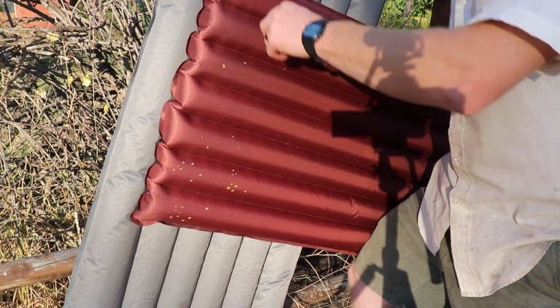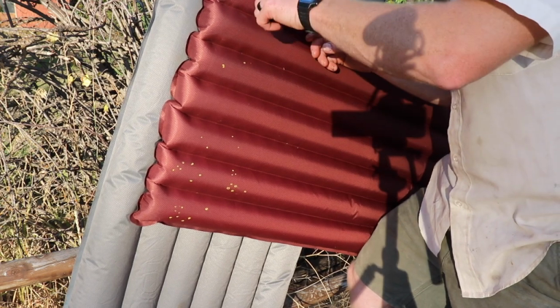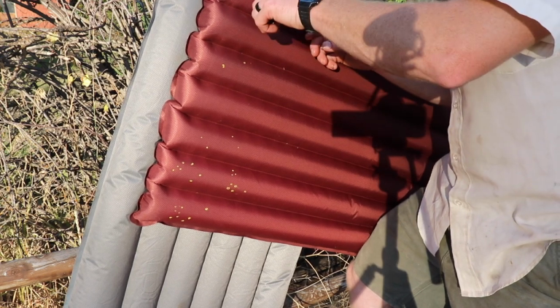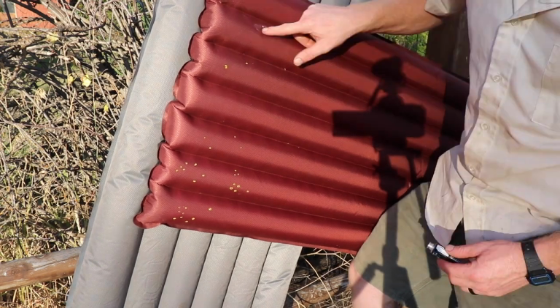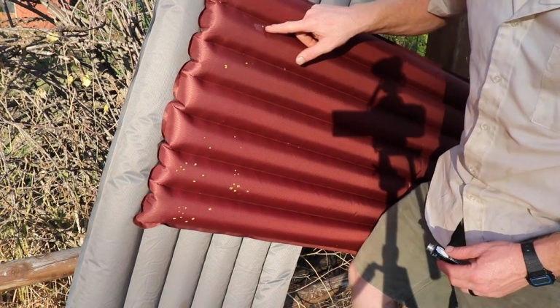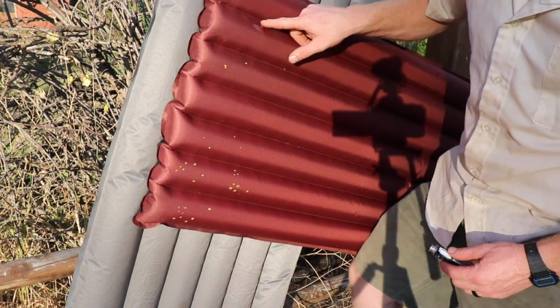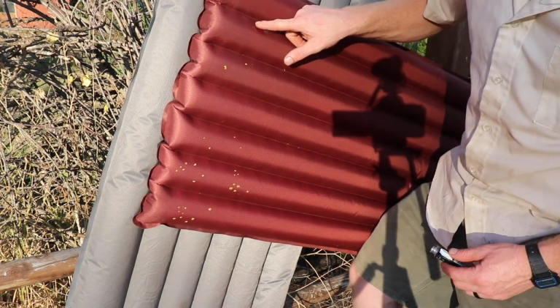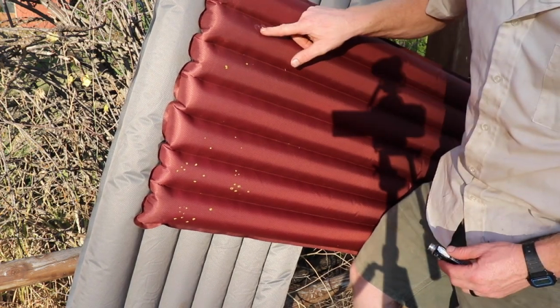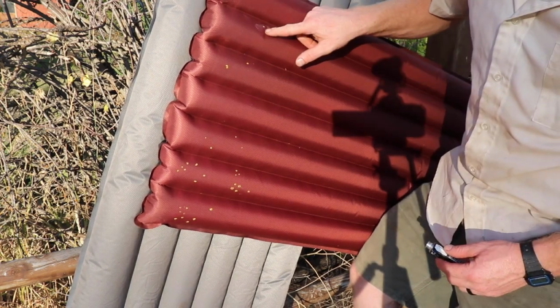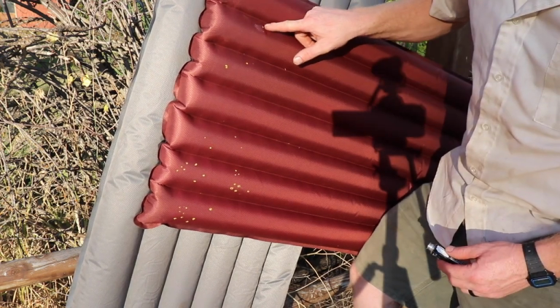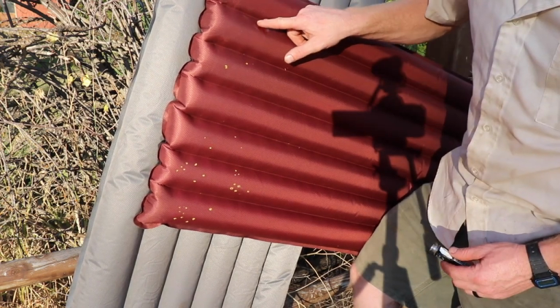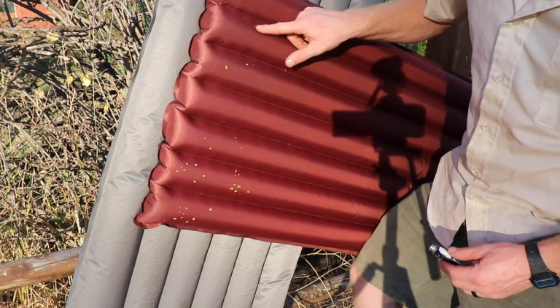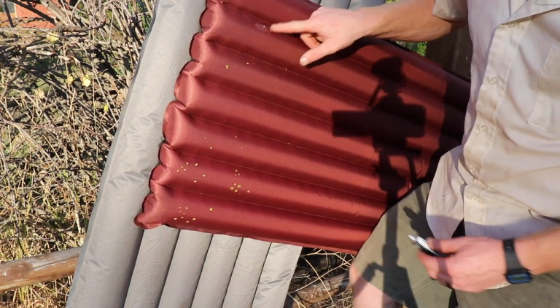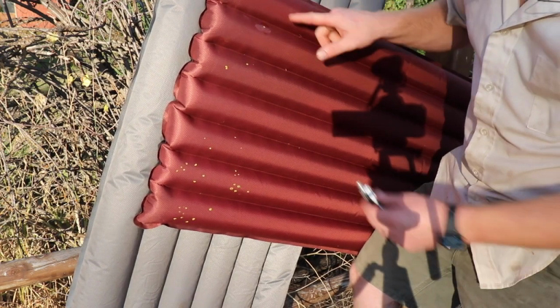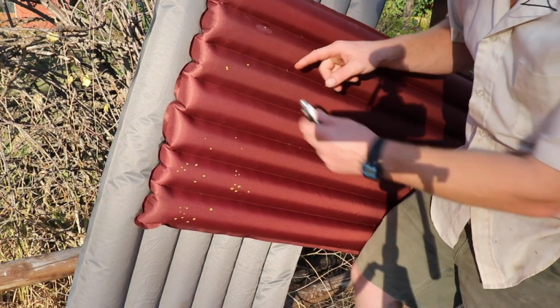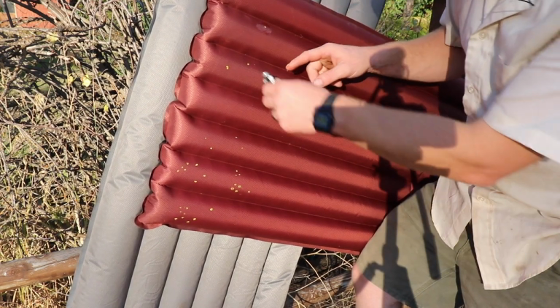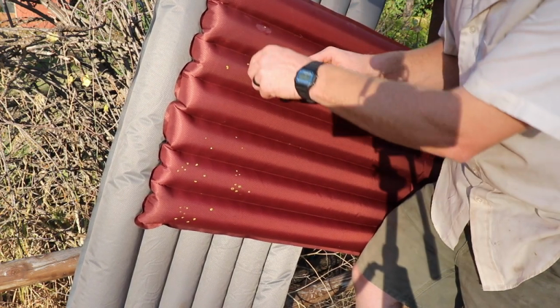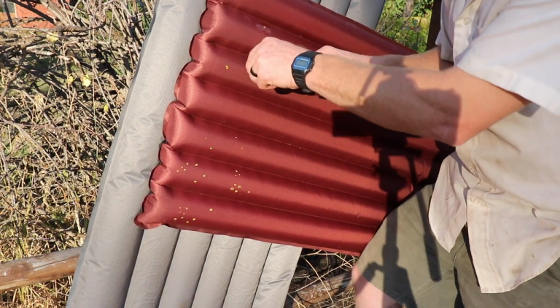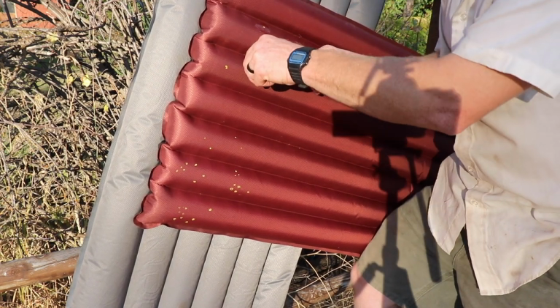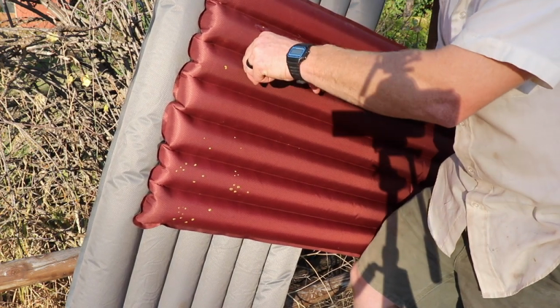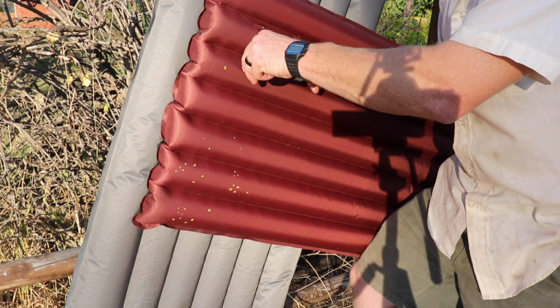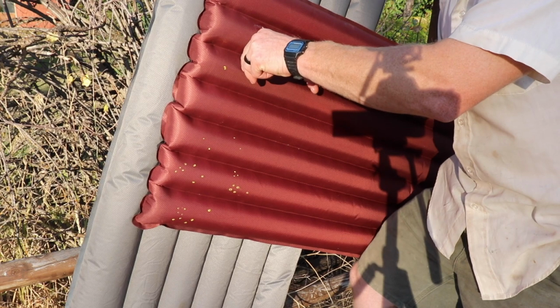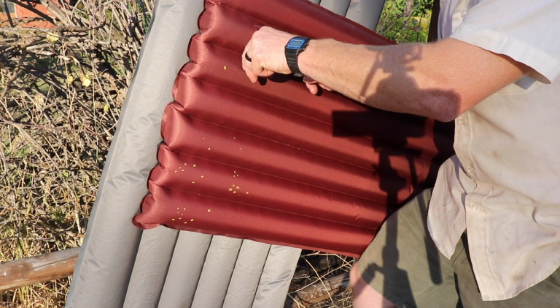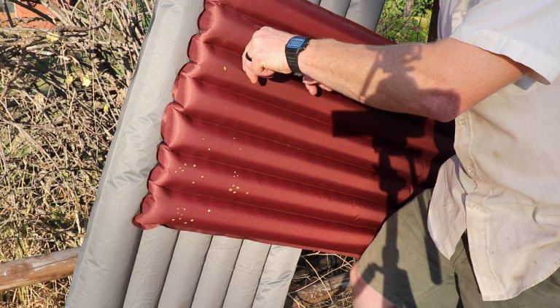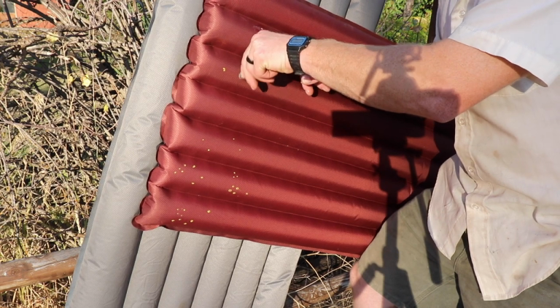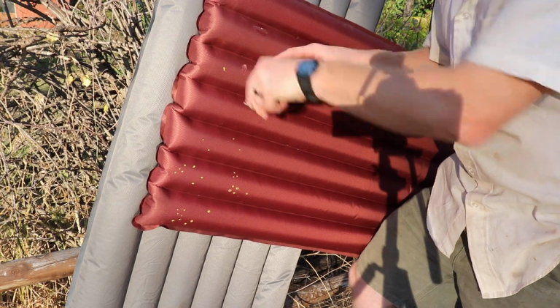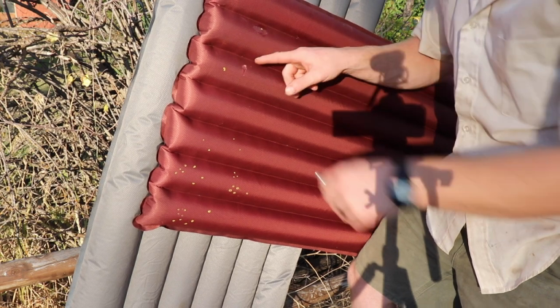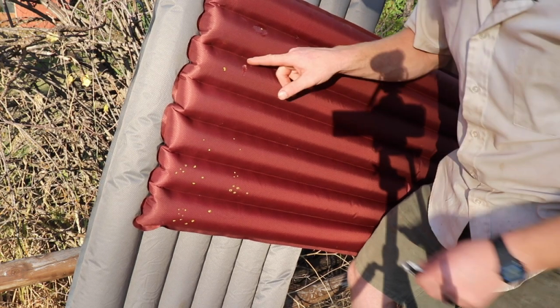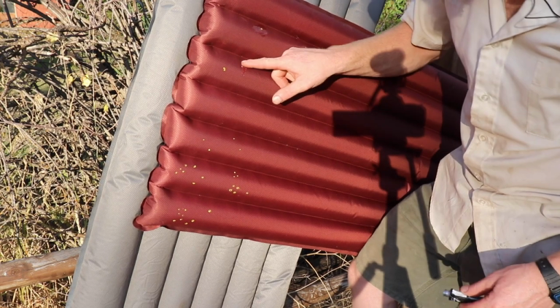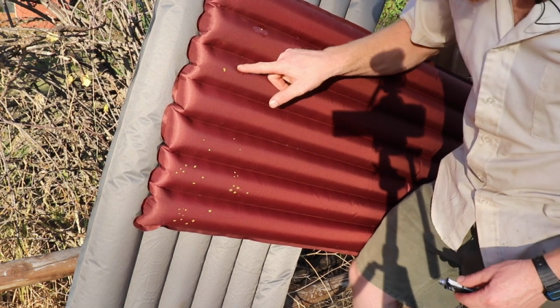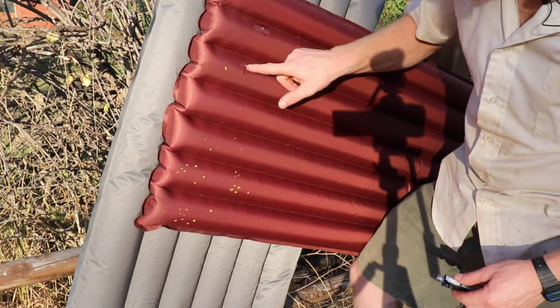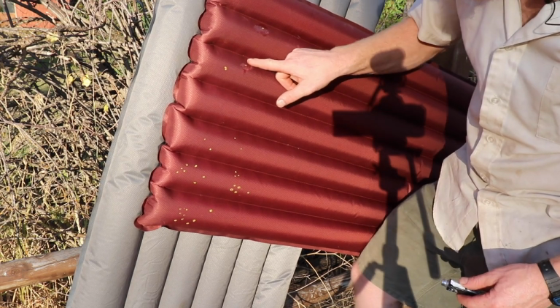I'm just going to spread the glue around these holes here and just patch it that way.